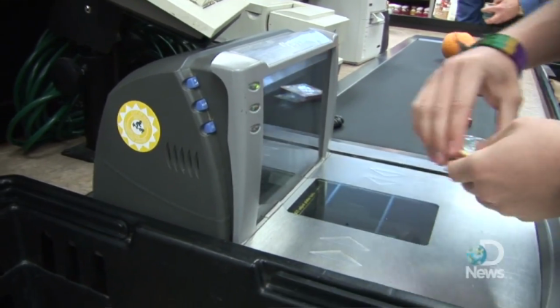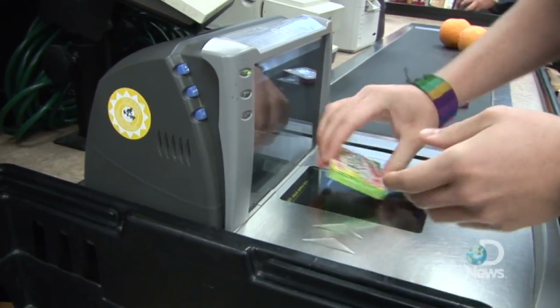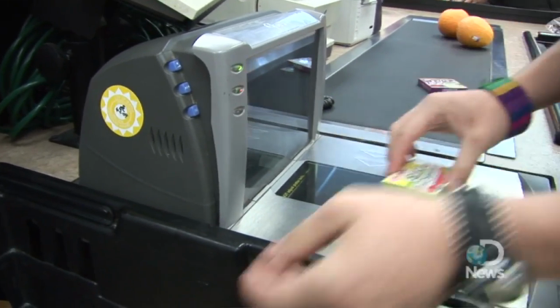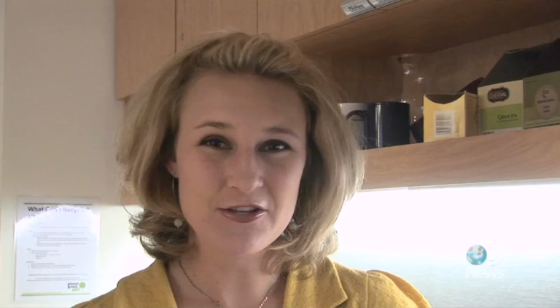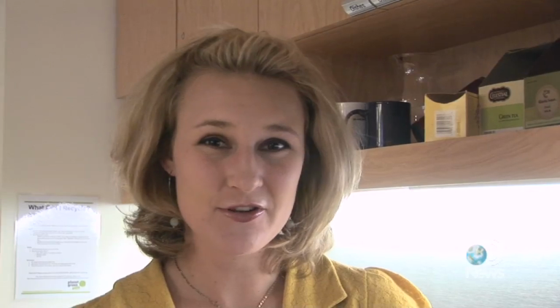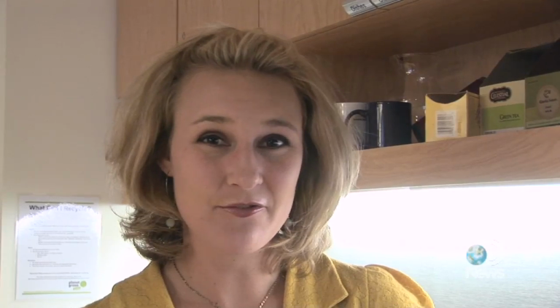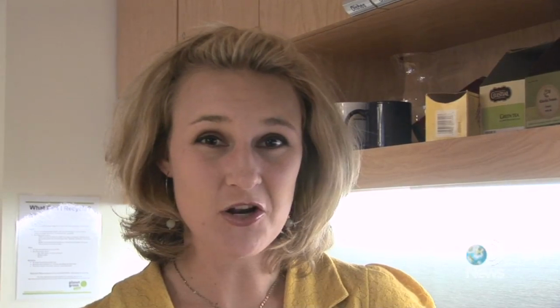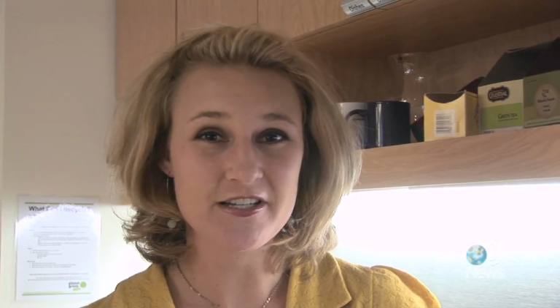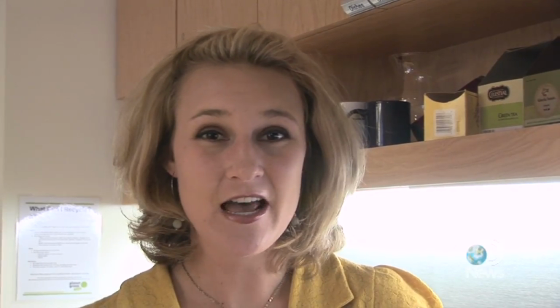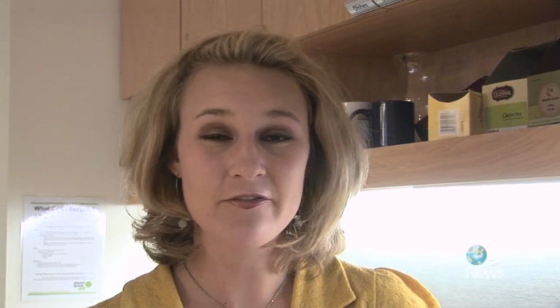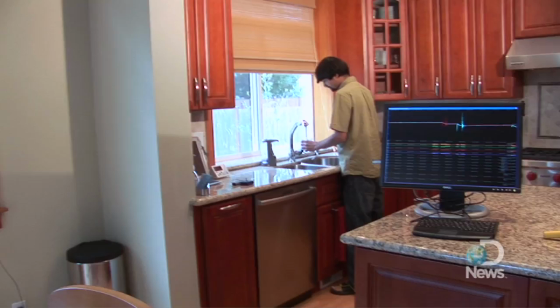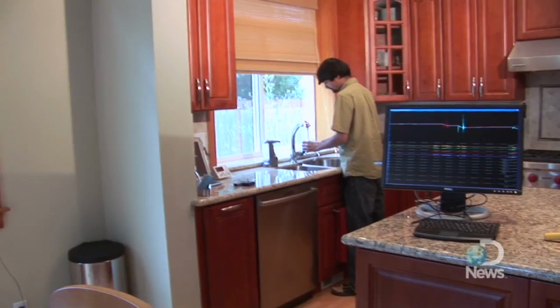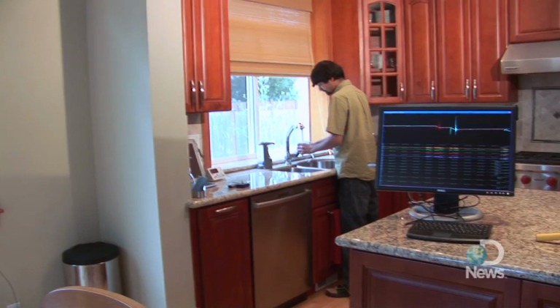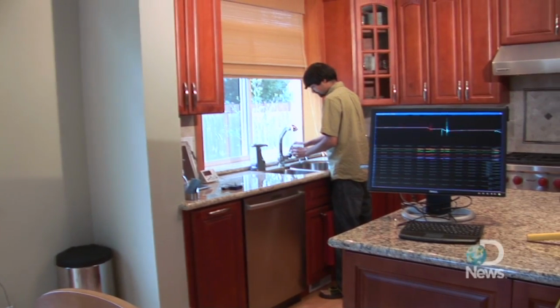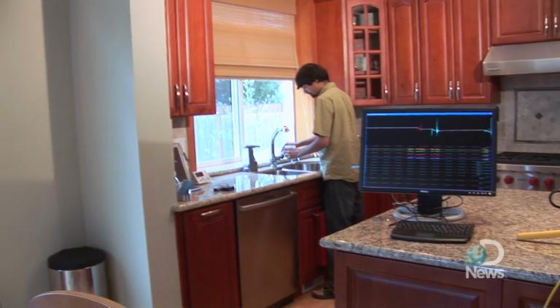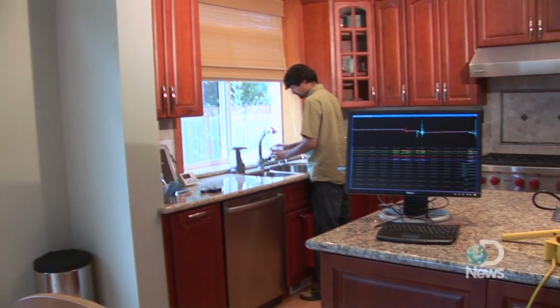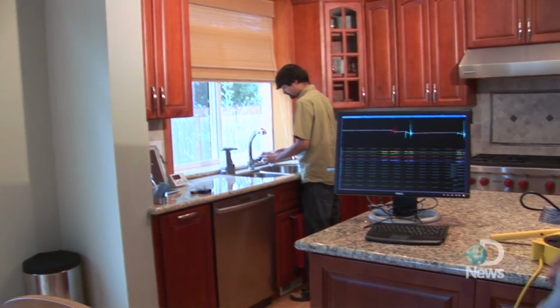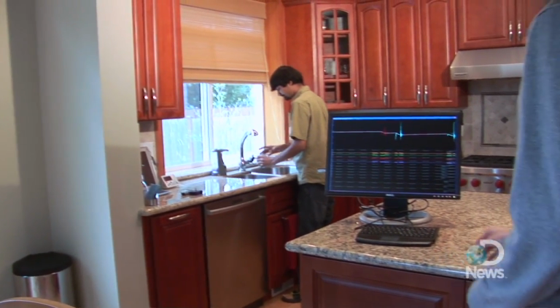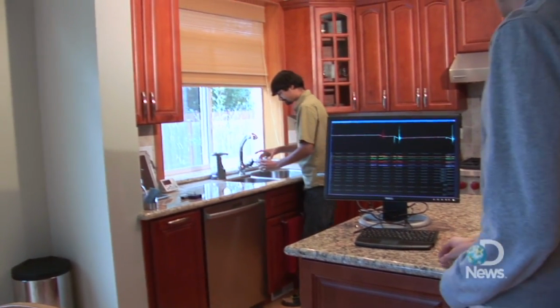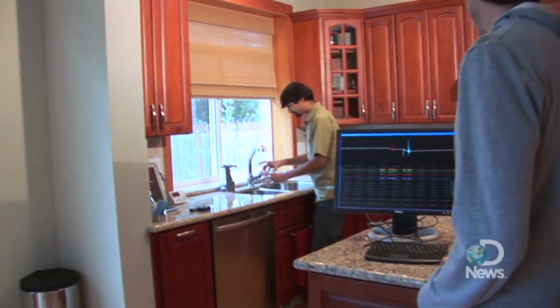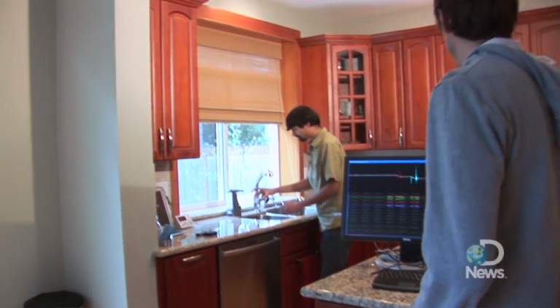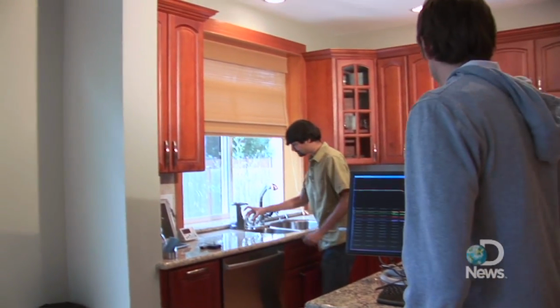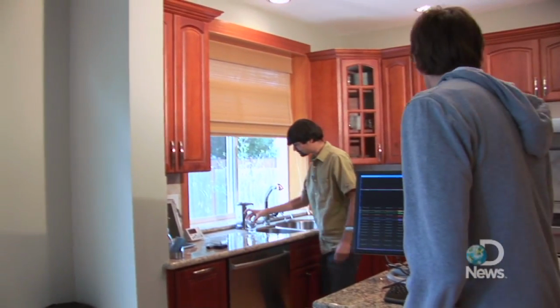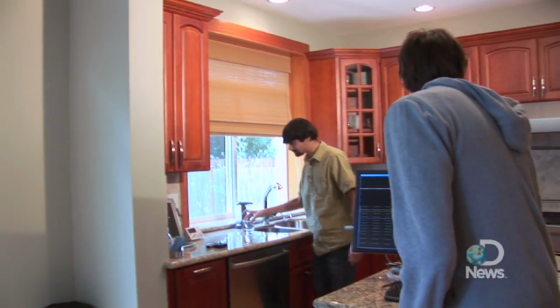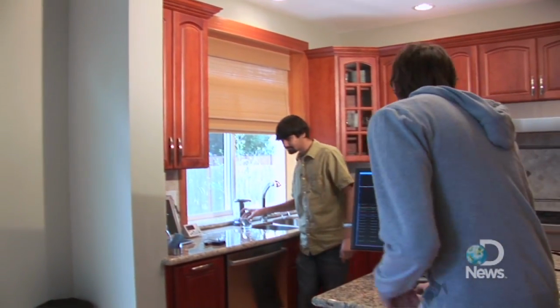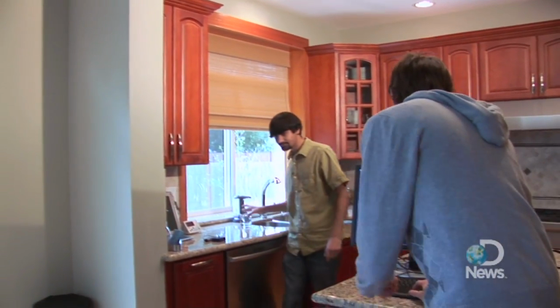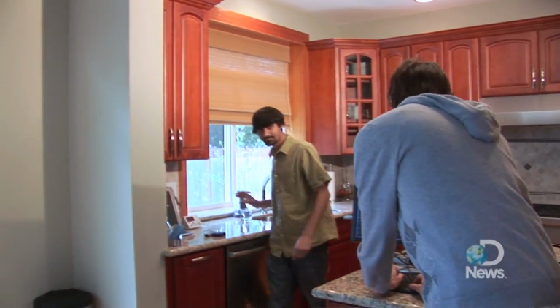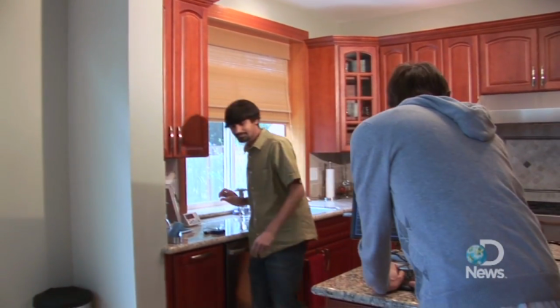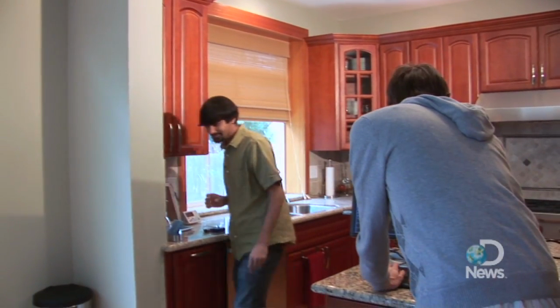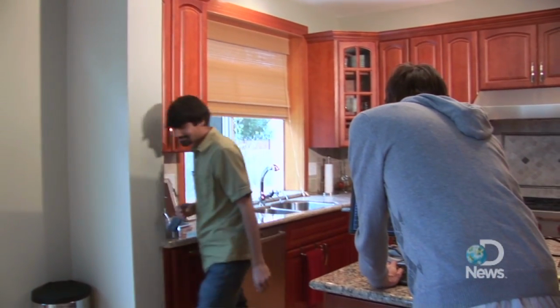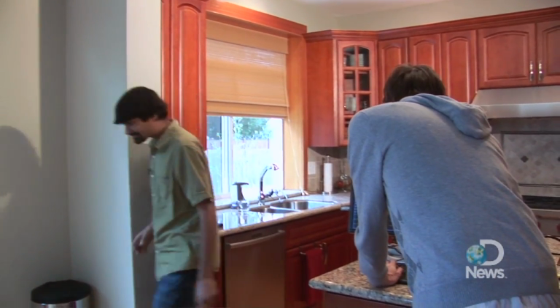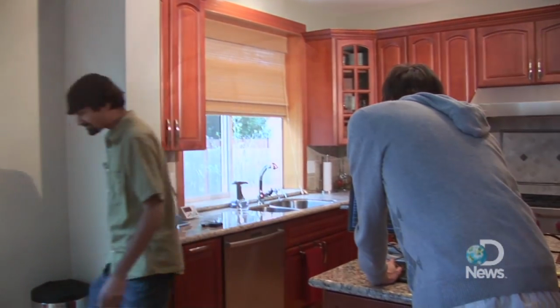Researchers at the University of Washington have developed this very tool. It's called HydroSense, and it monitors every aspect of our water consumption.